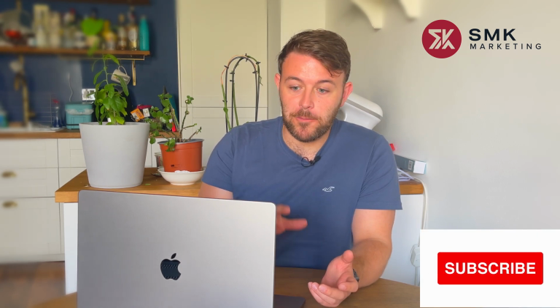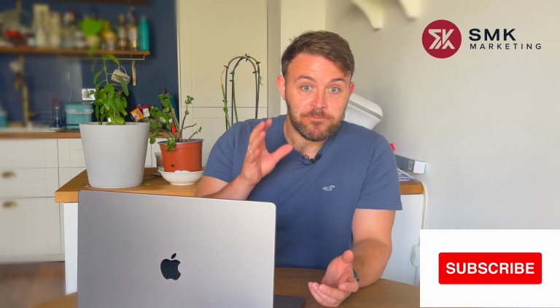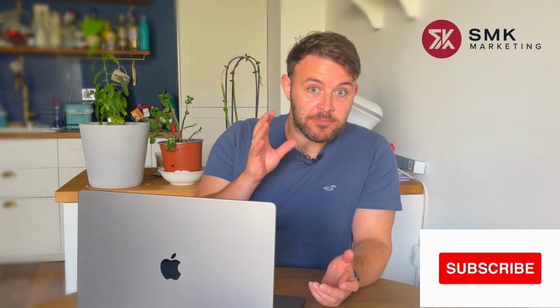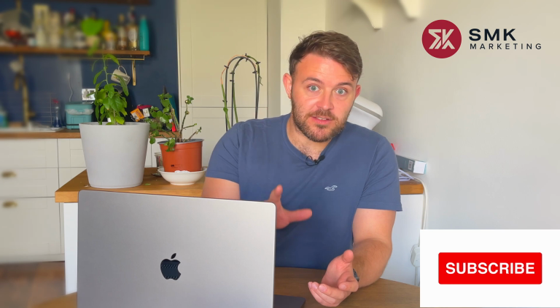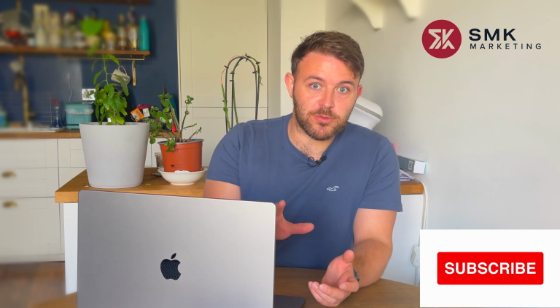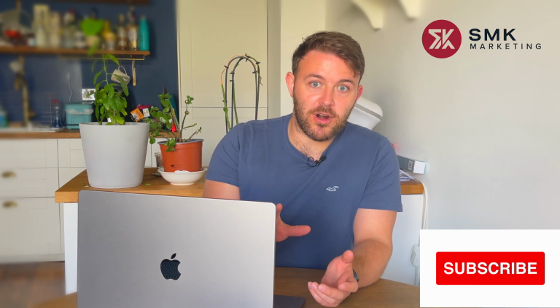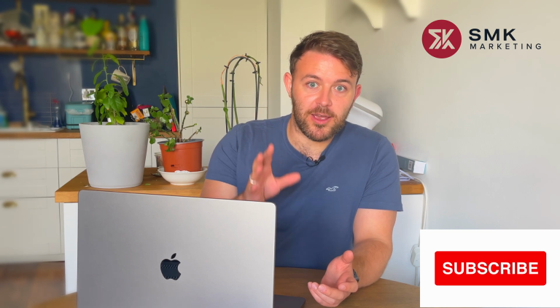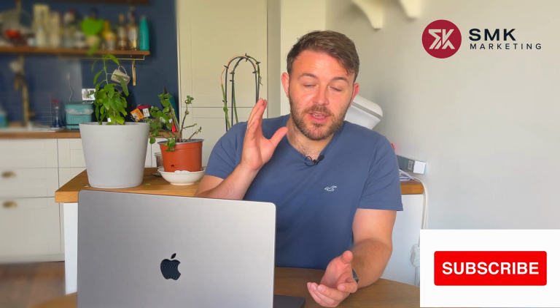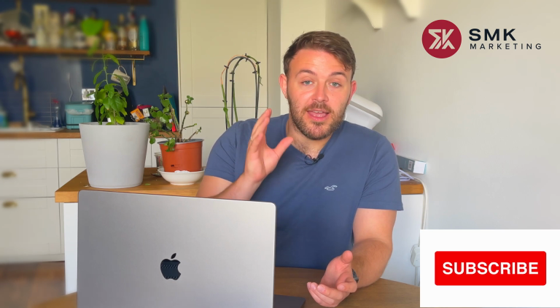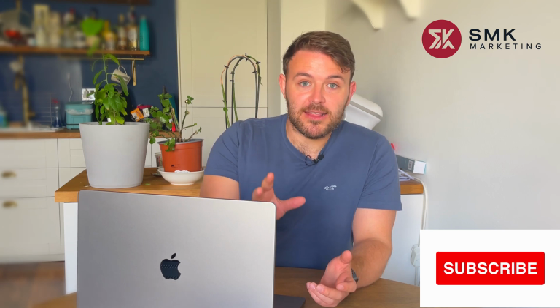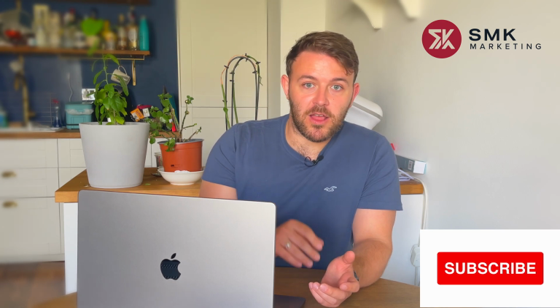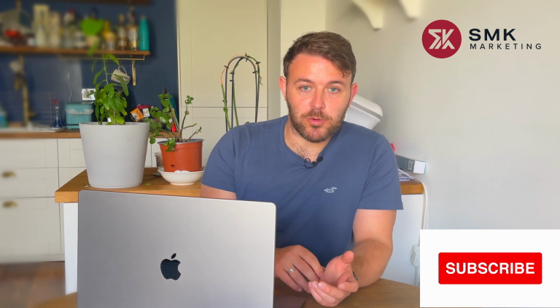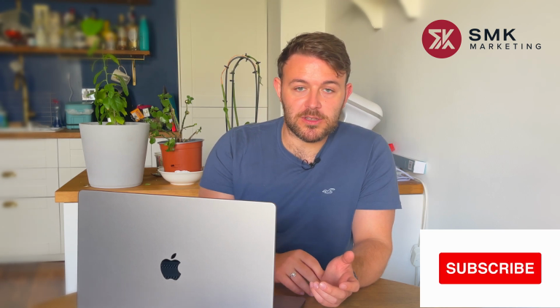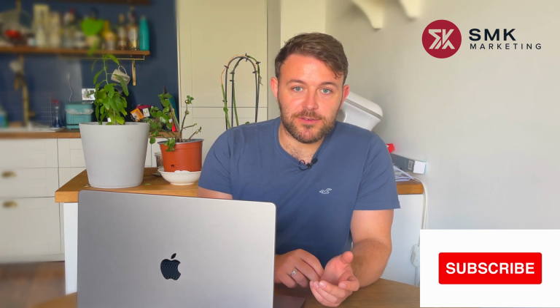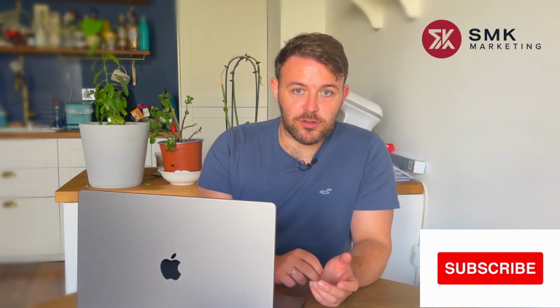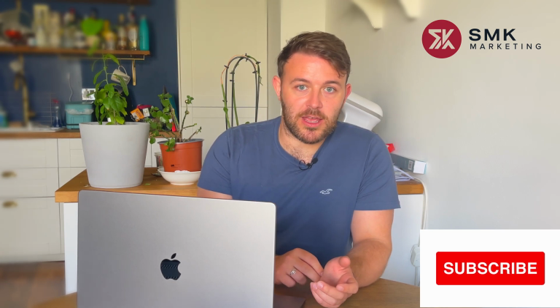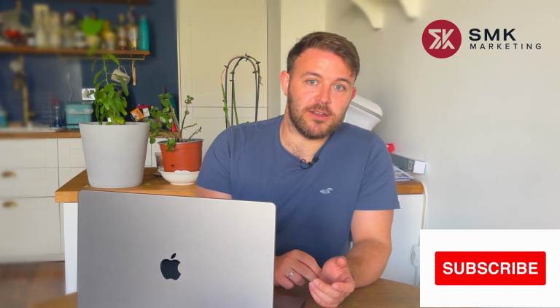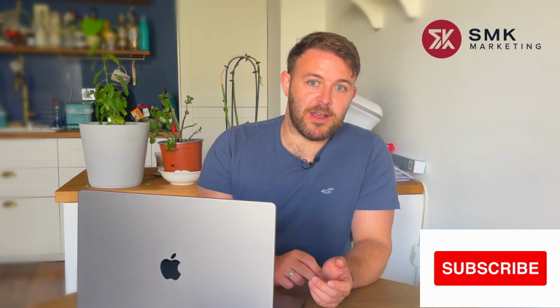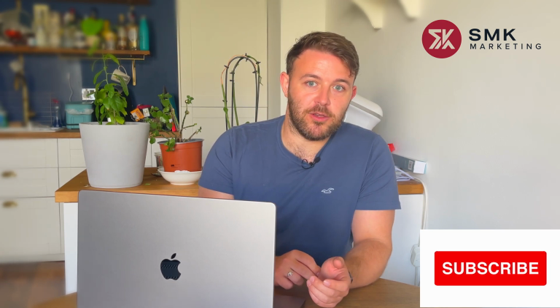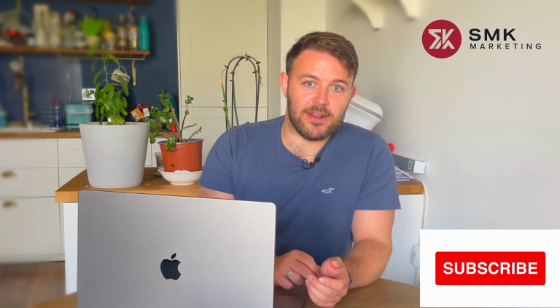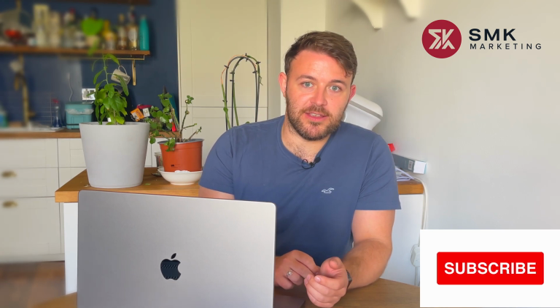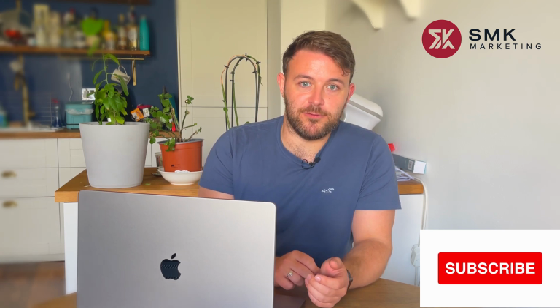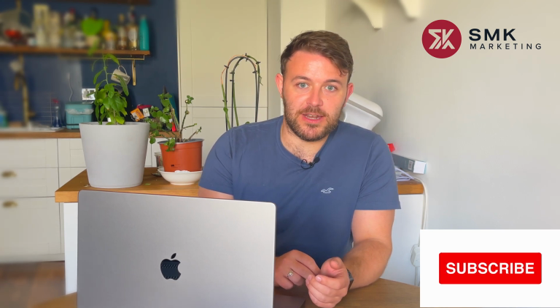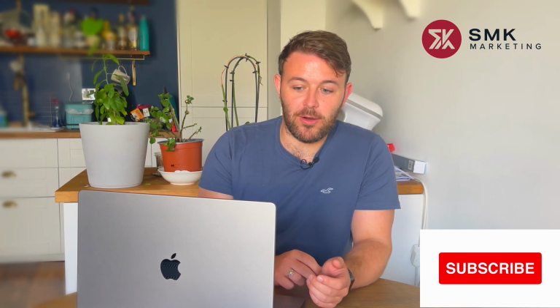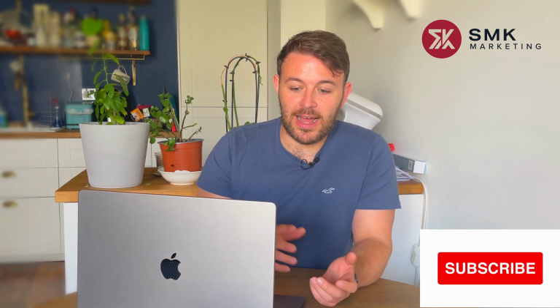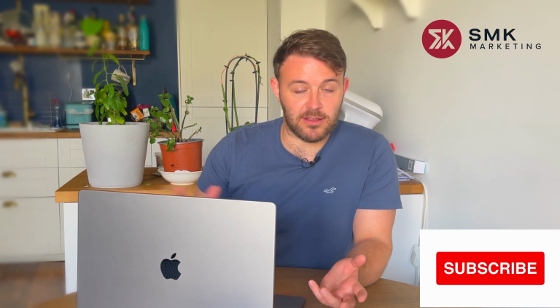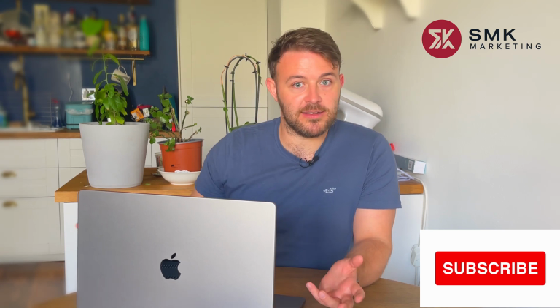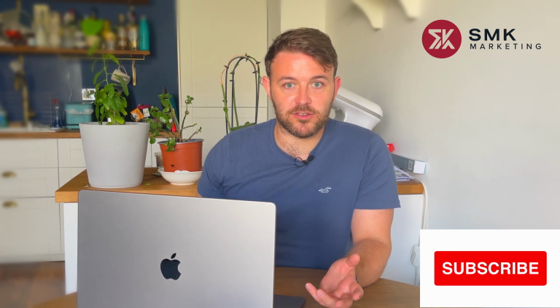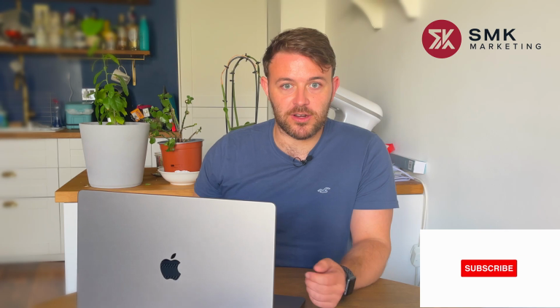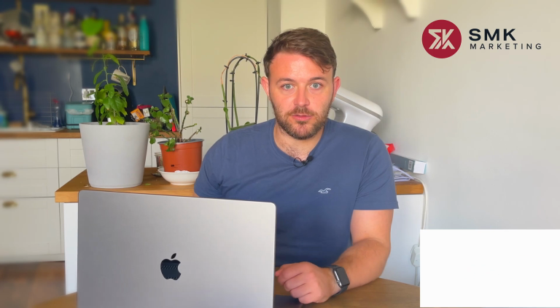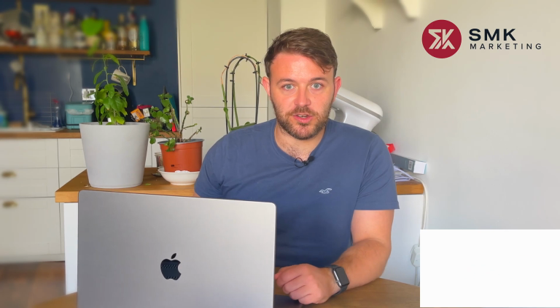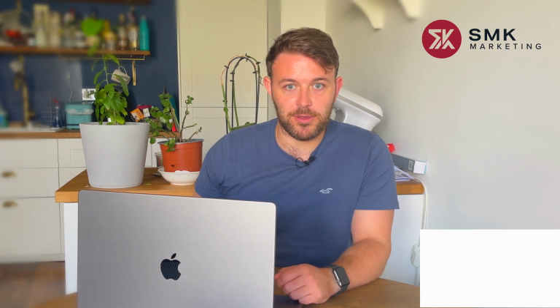So get subscribed, hit the like button if you do get value out of this video and let's get straight into it.